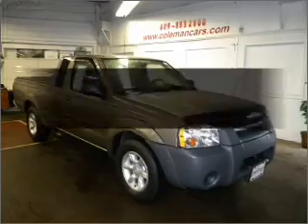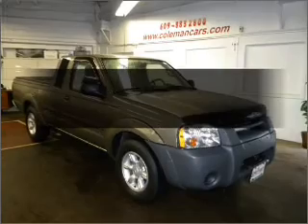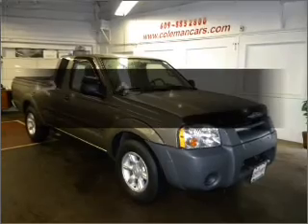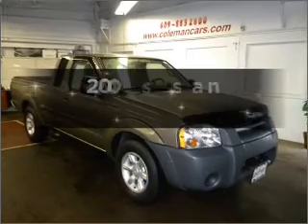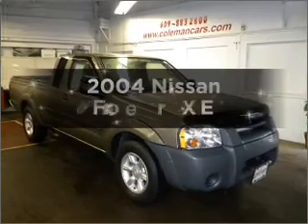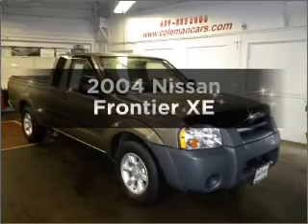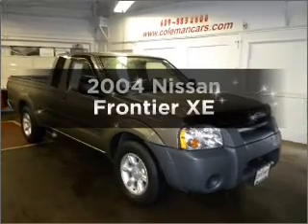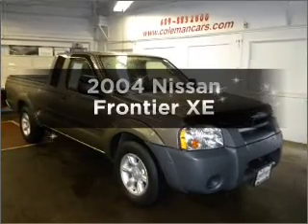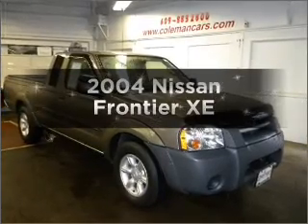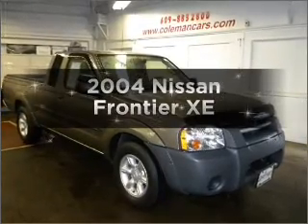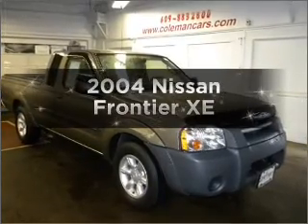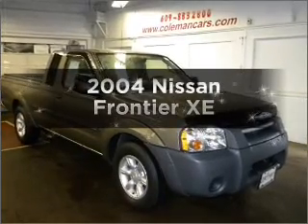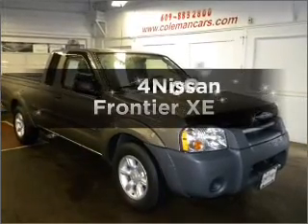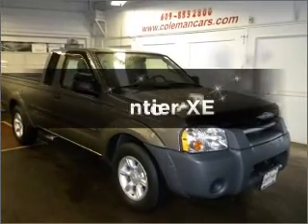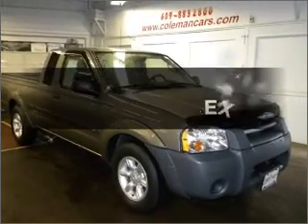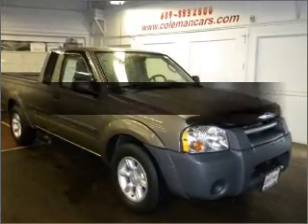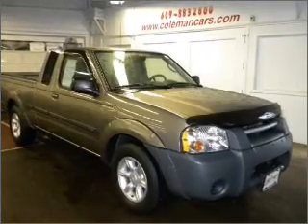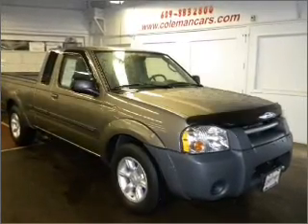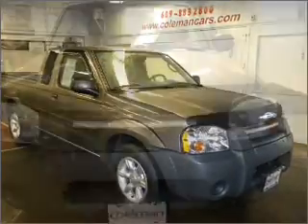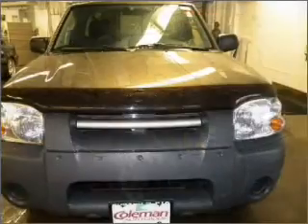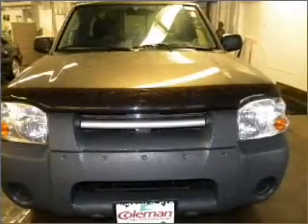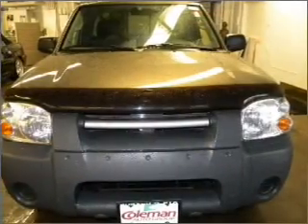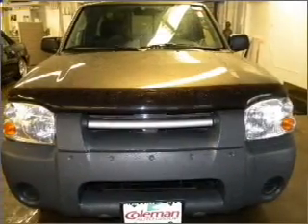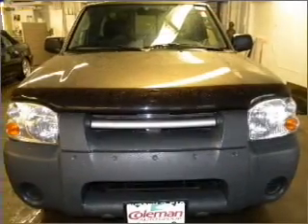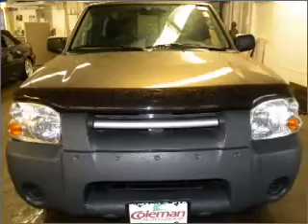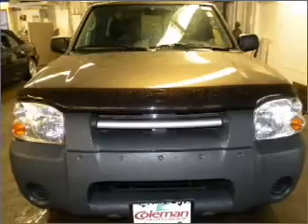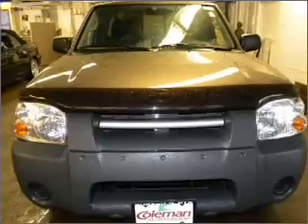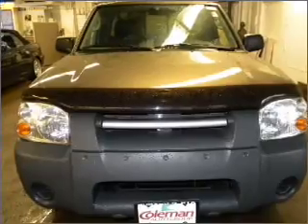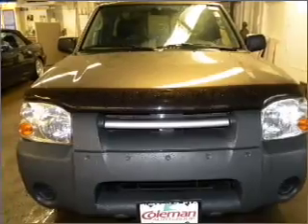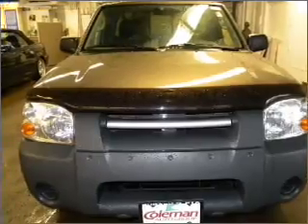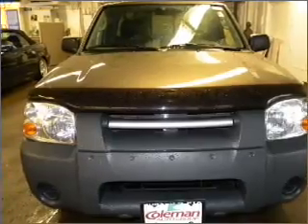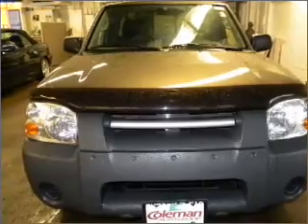Get noticed in this 2004 Nissan Frontier. If you're looking for an automobile with great attributes, look no further.